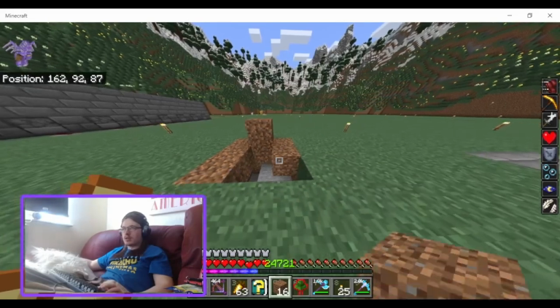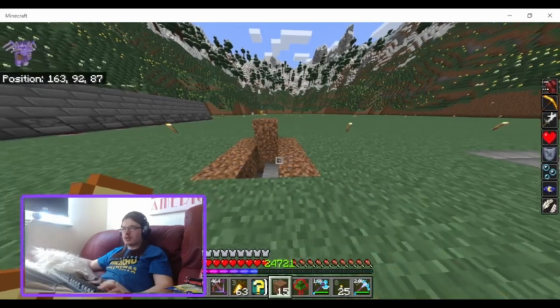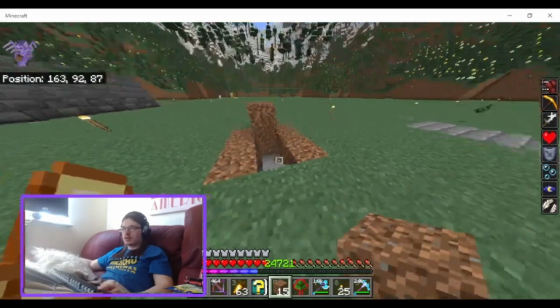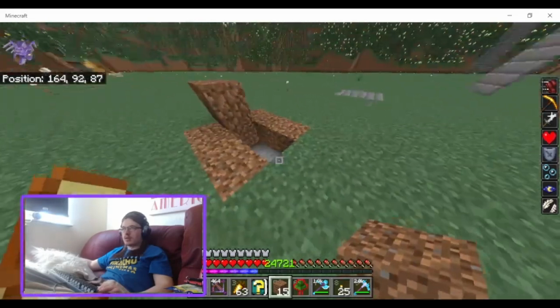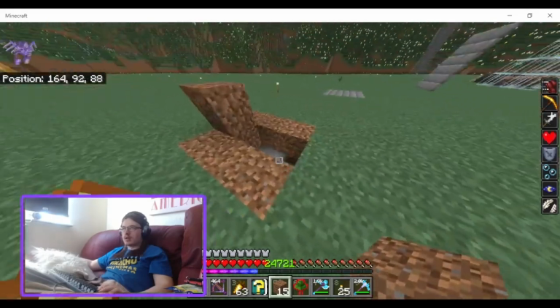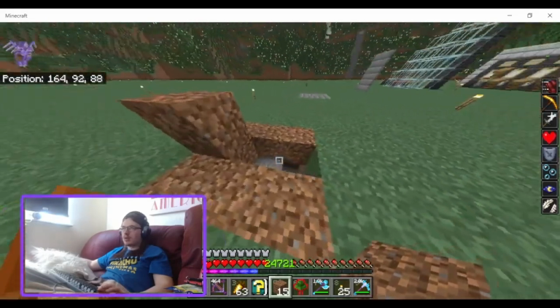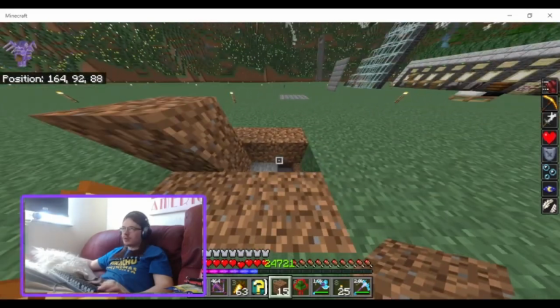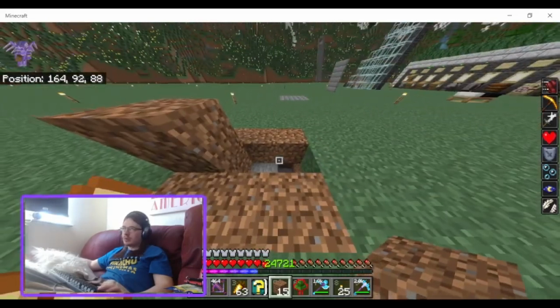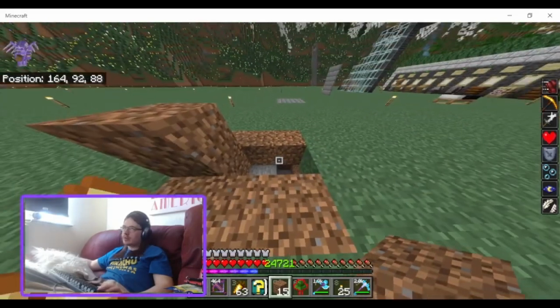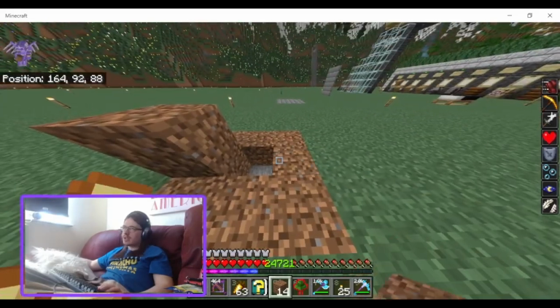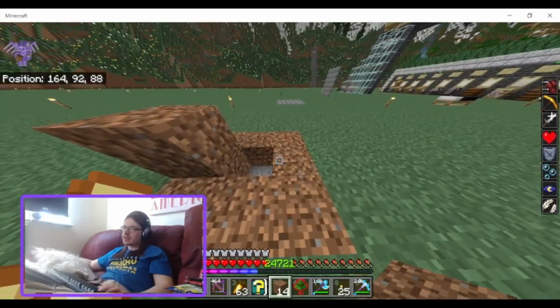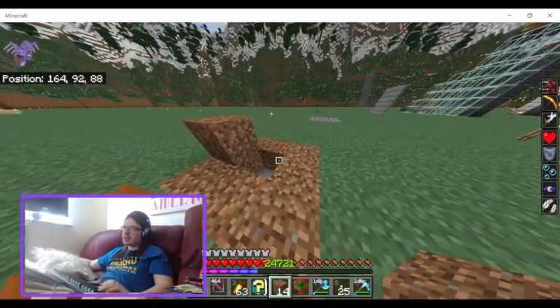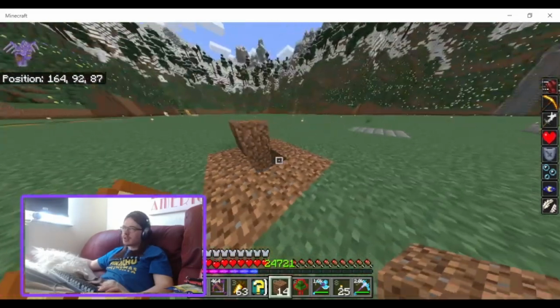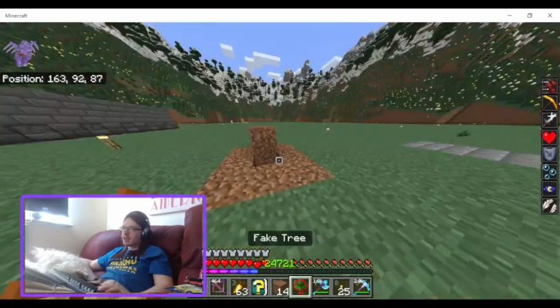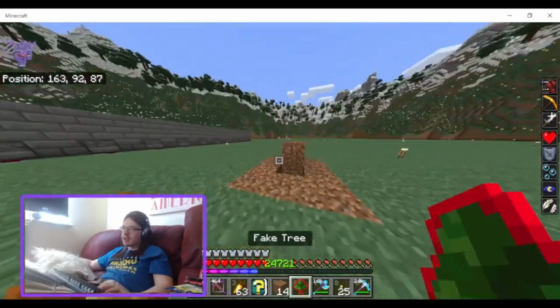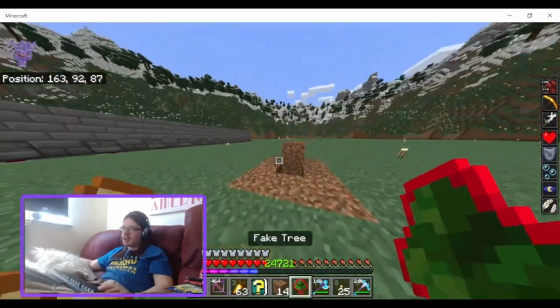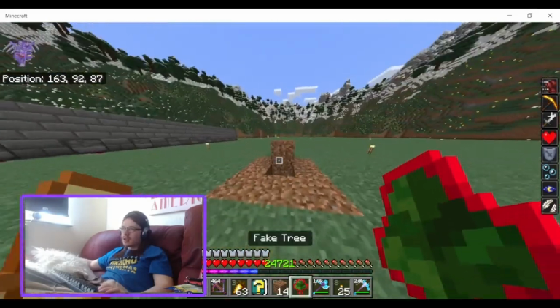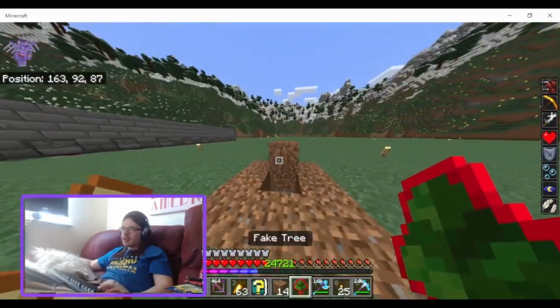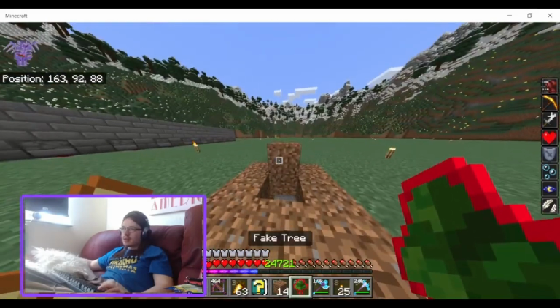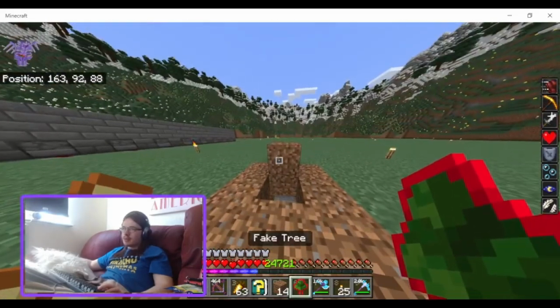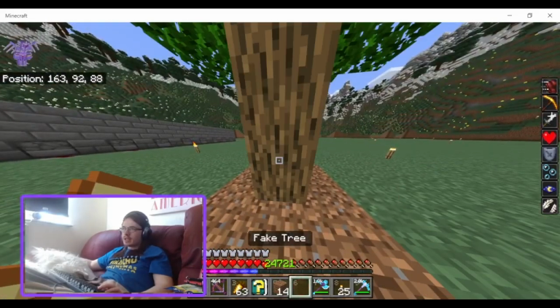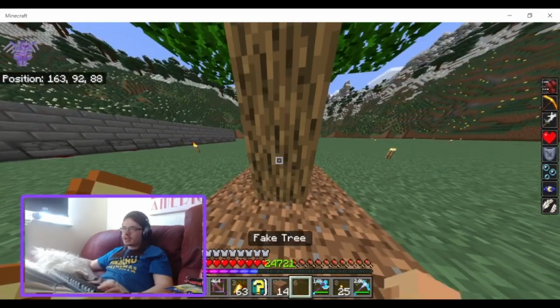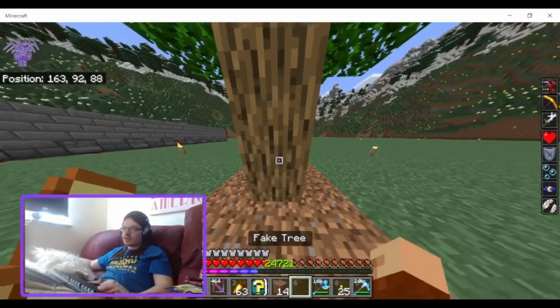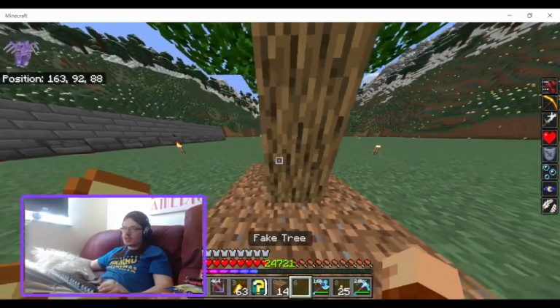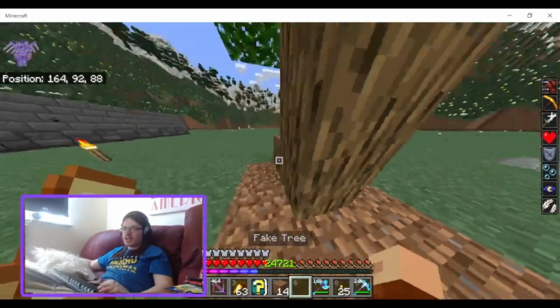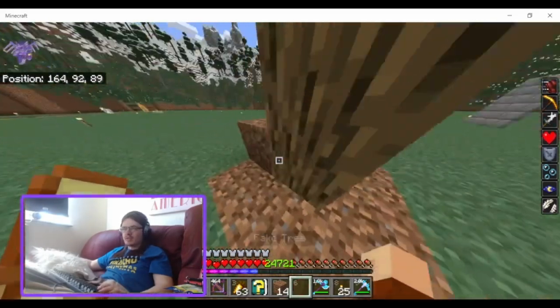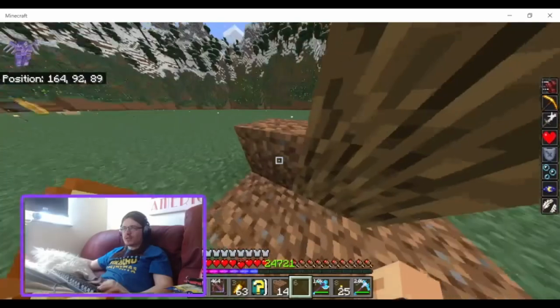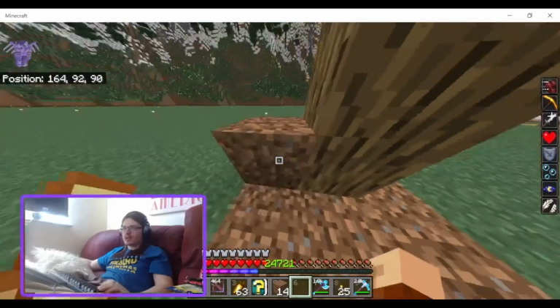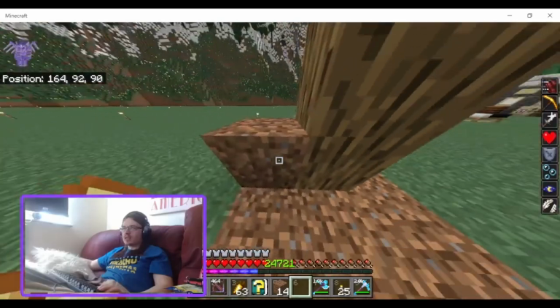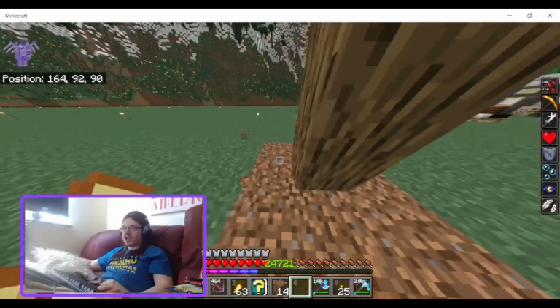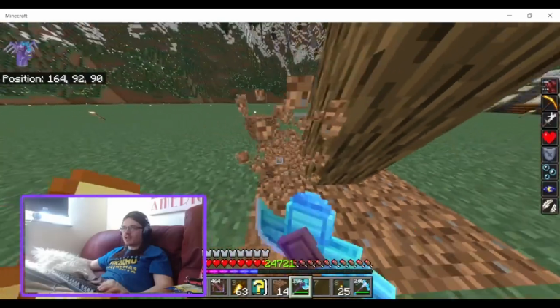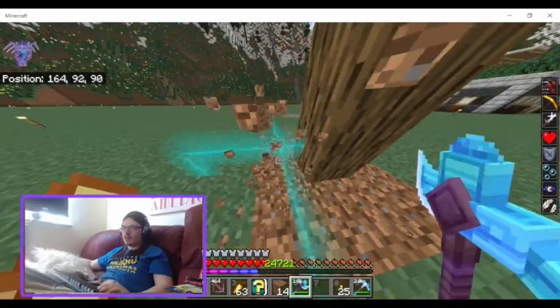Just cover the hole up mostly, place the tree — you have to place it on the side of the block.